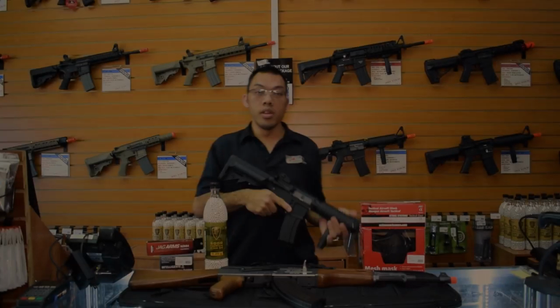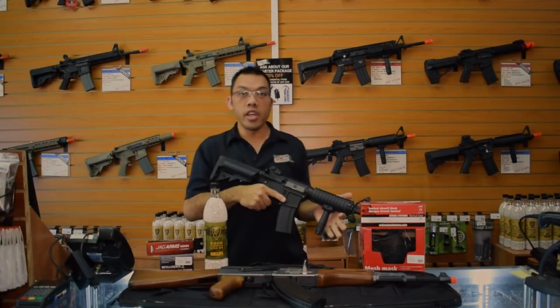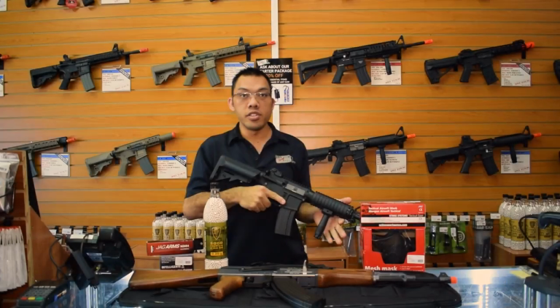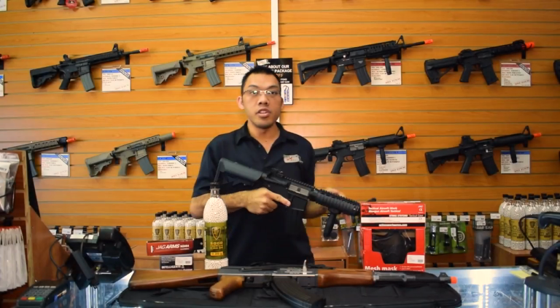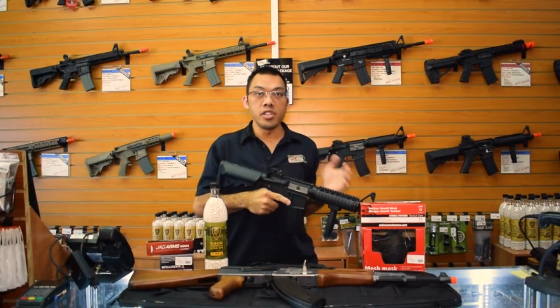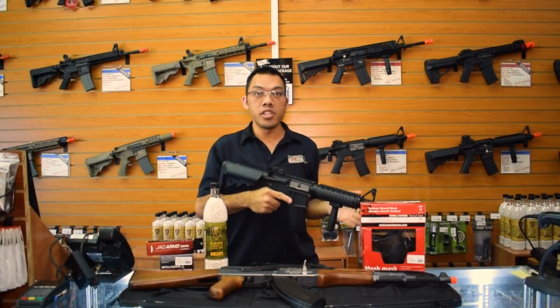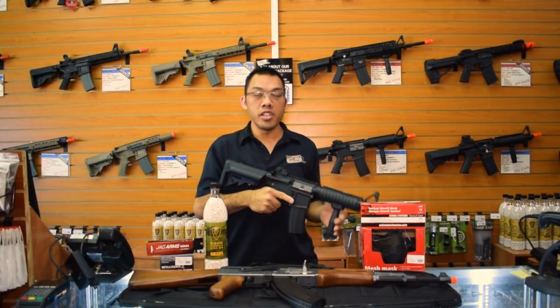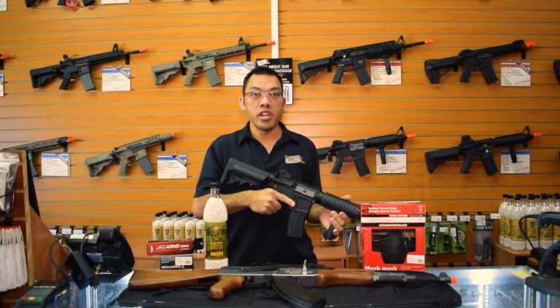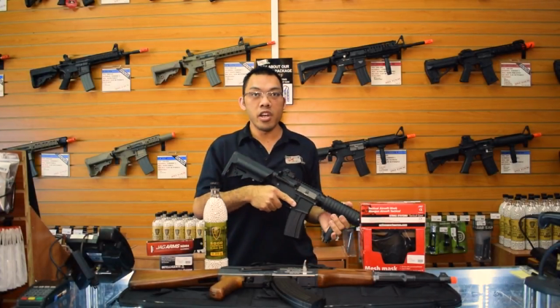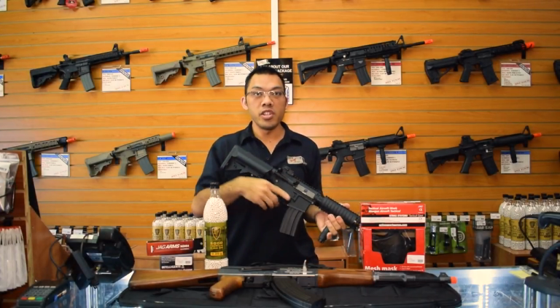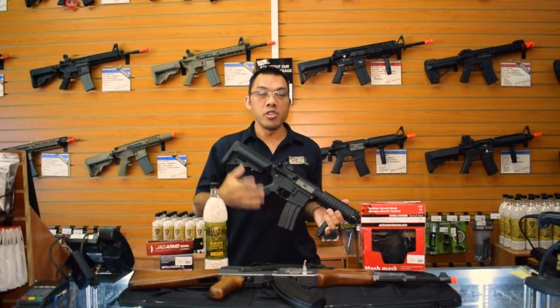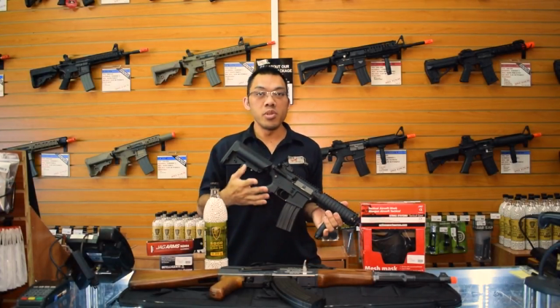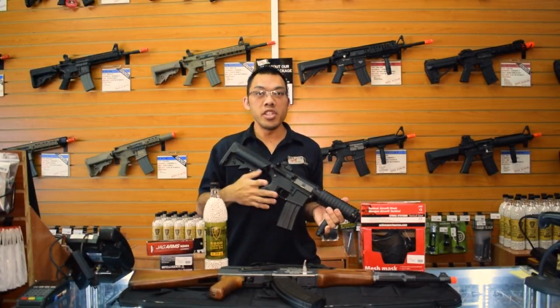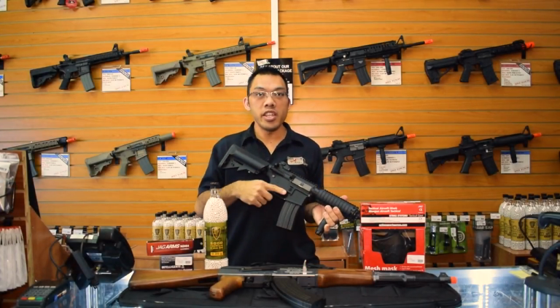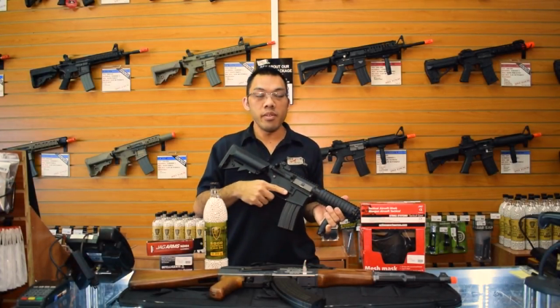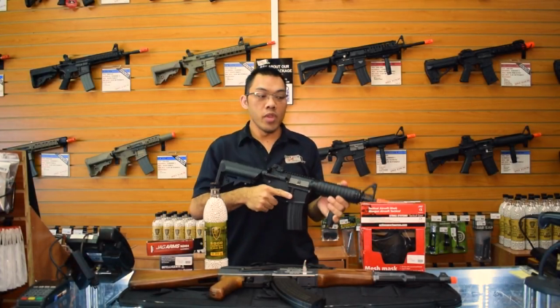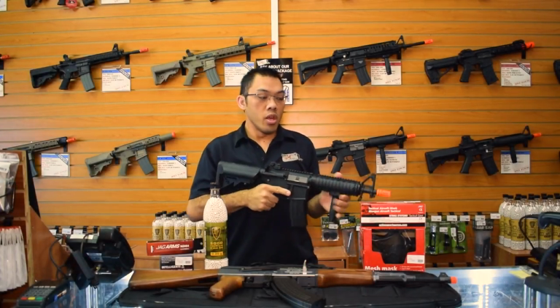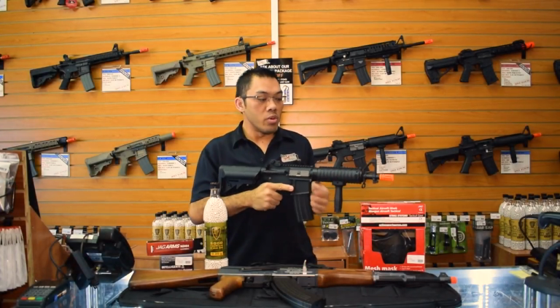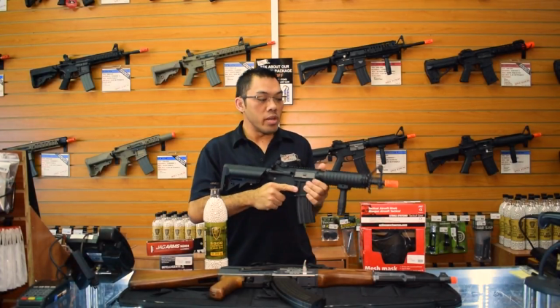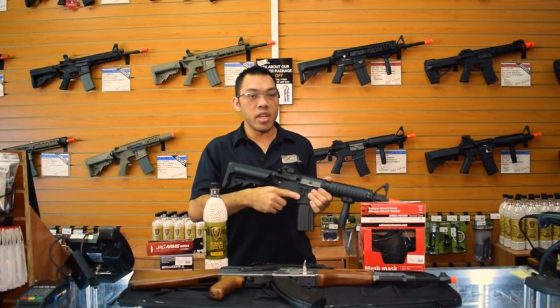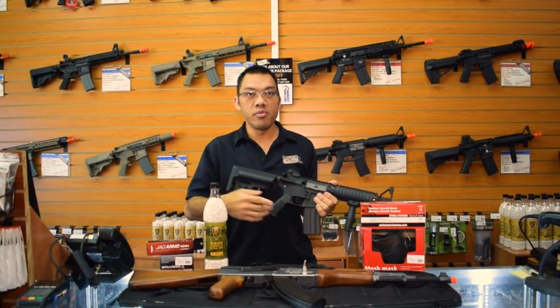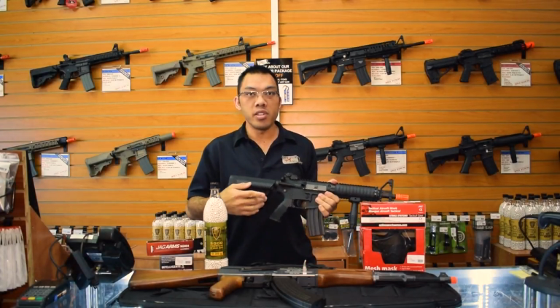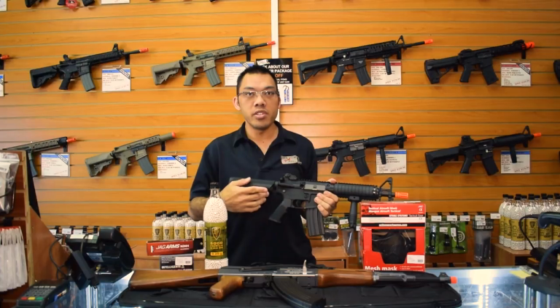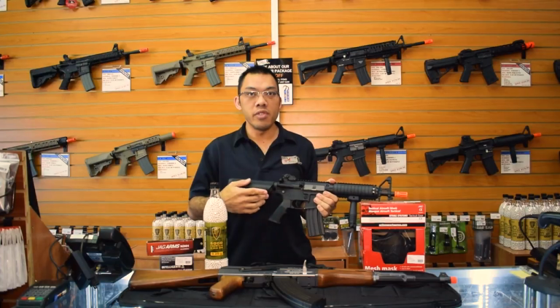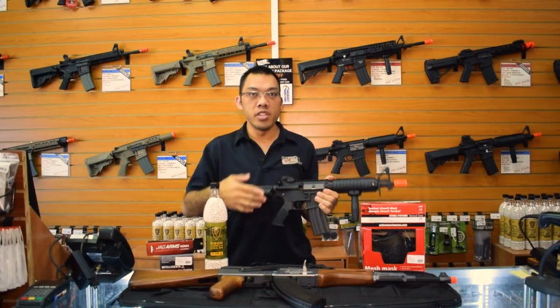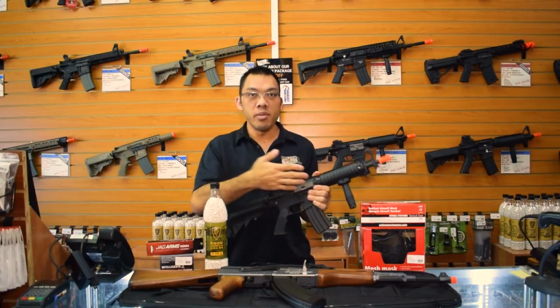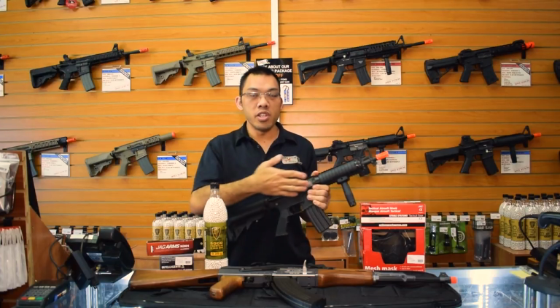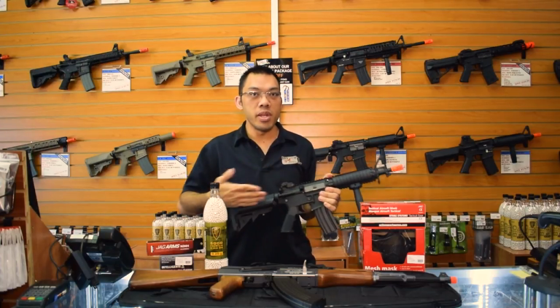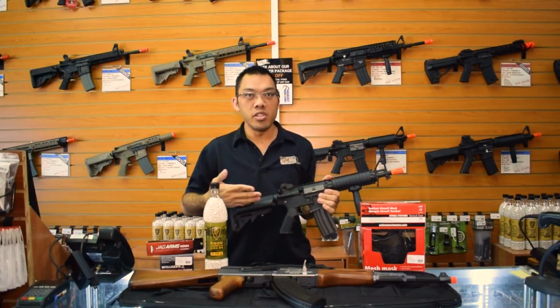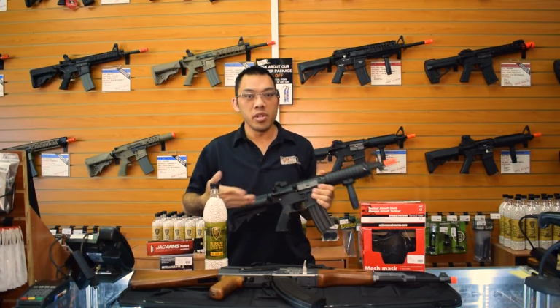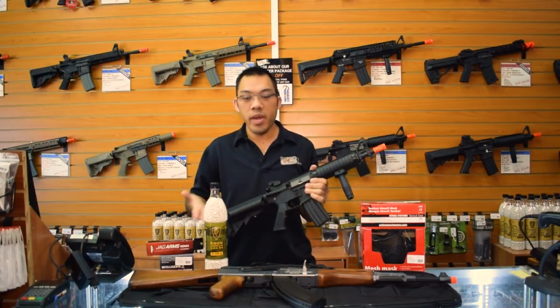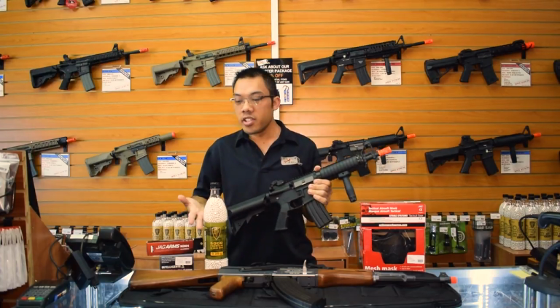Hey guys, are you just getting into Airsoft and you don't know what to get yet? My name is Tank from Fox Airsoft and today I'm going to talk about the new player packages.